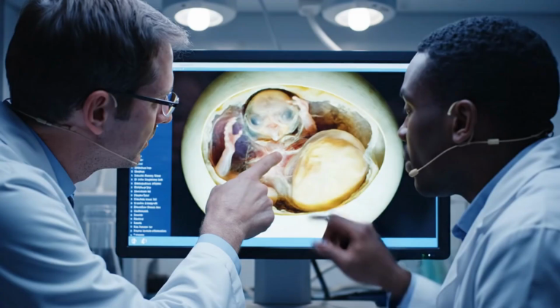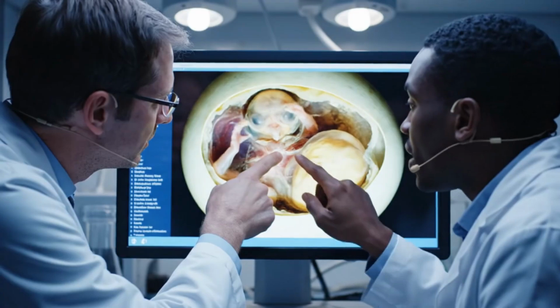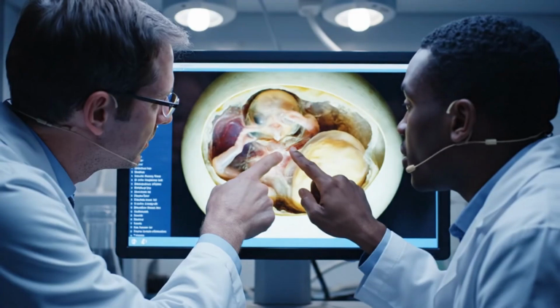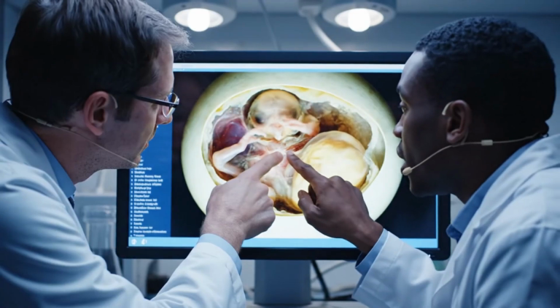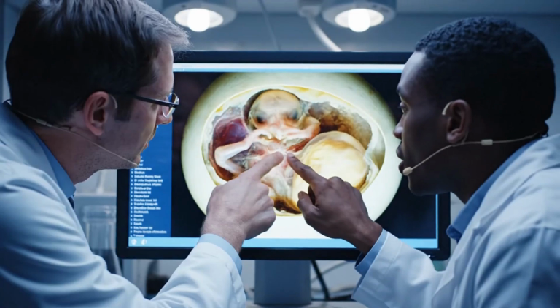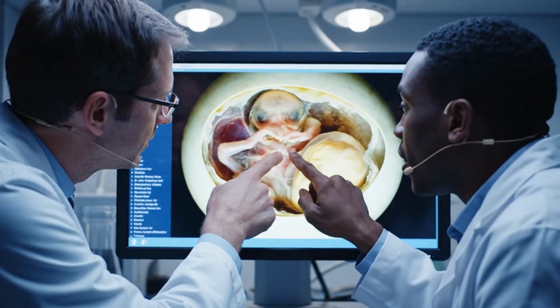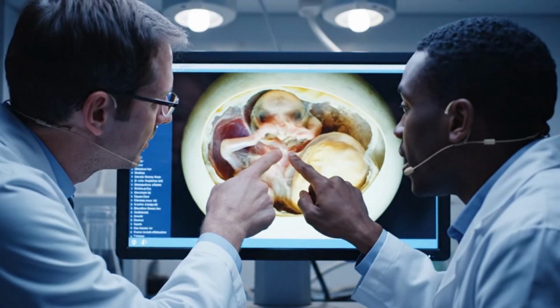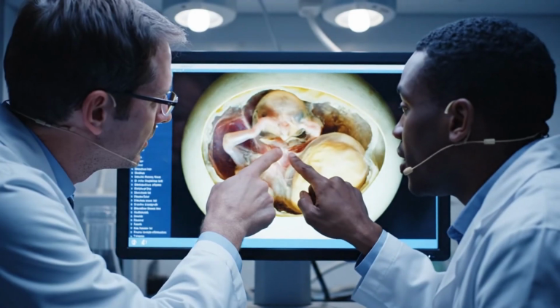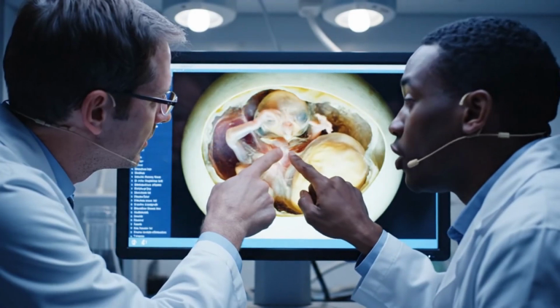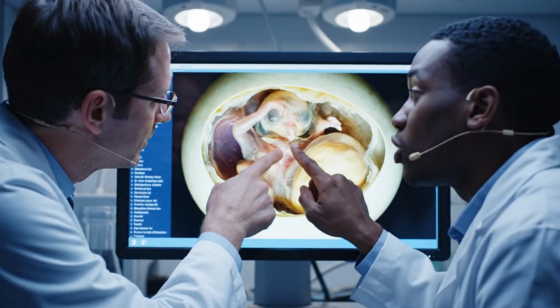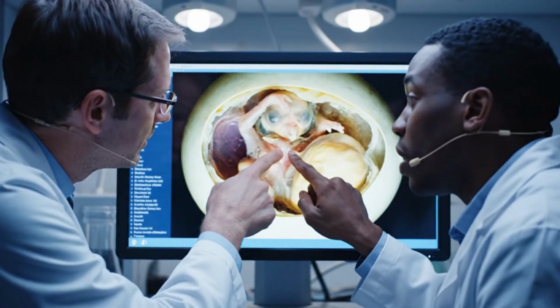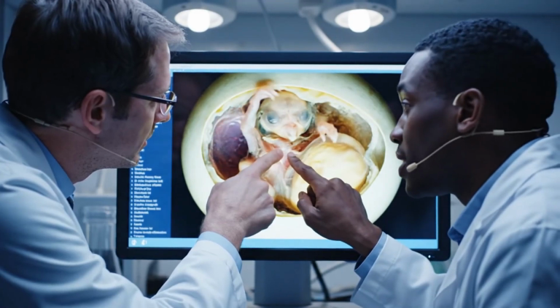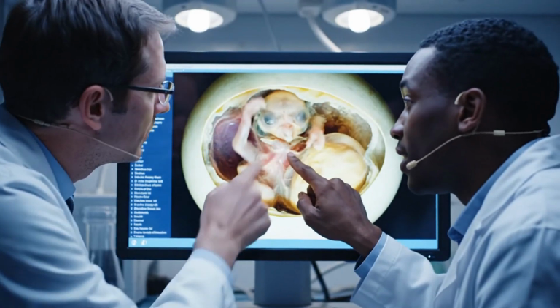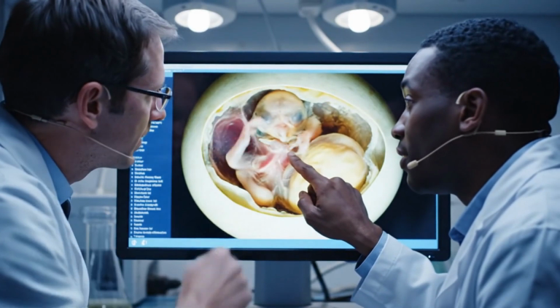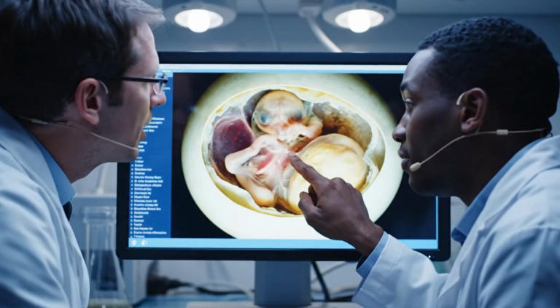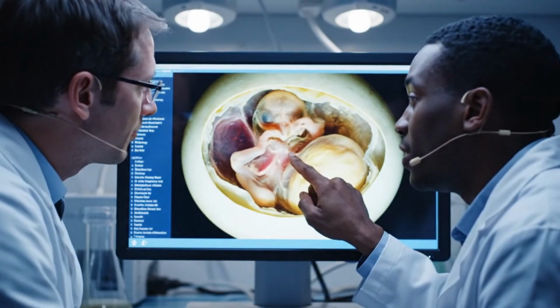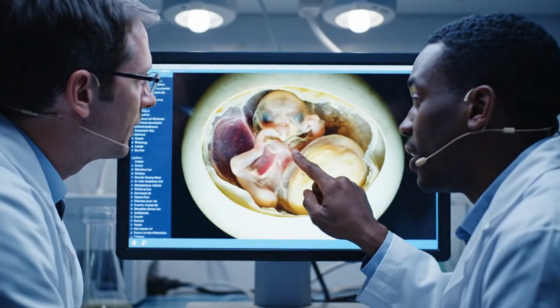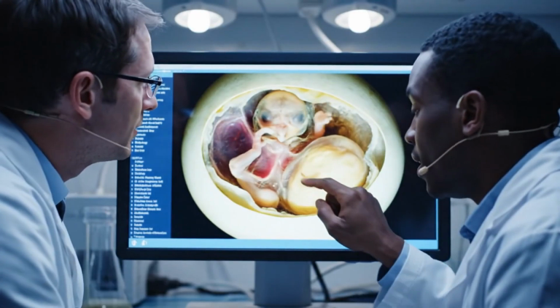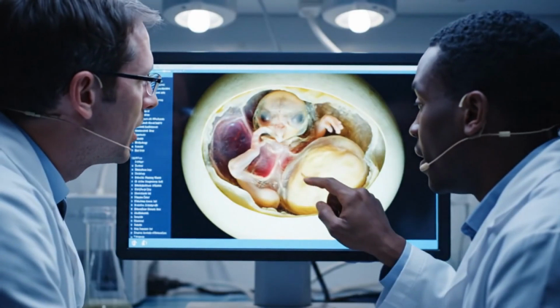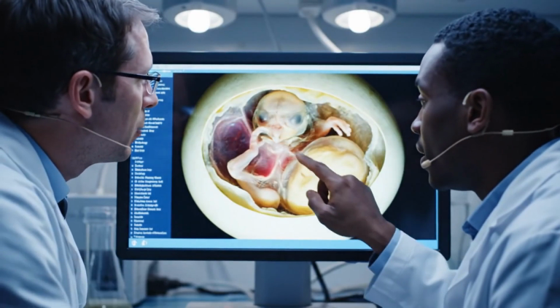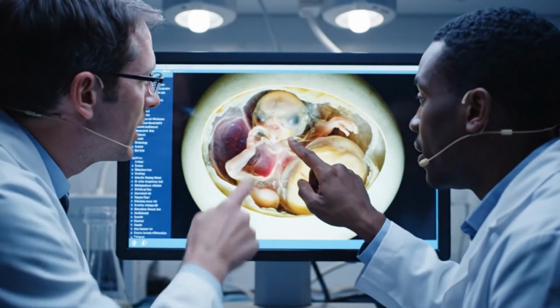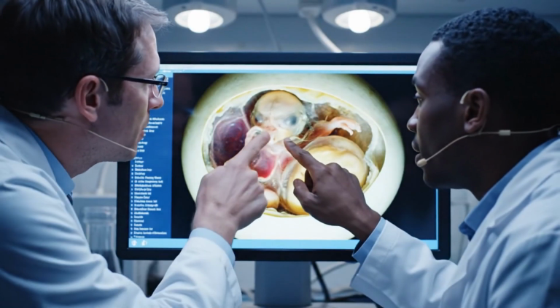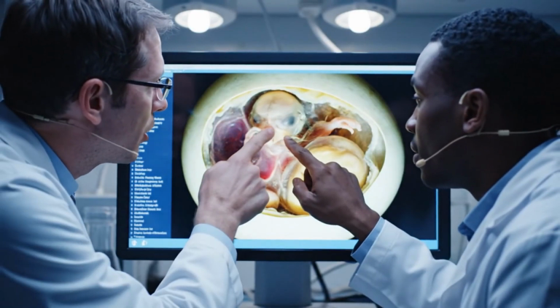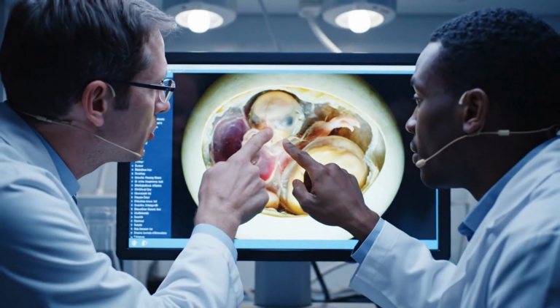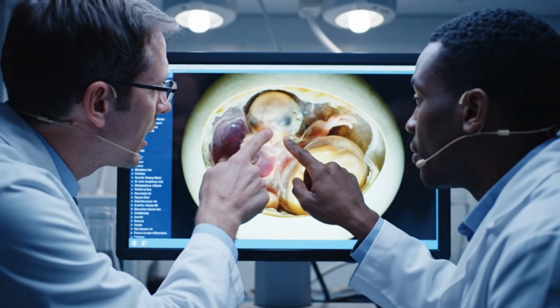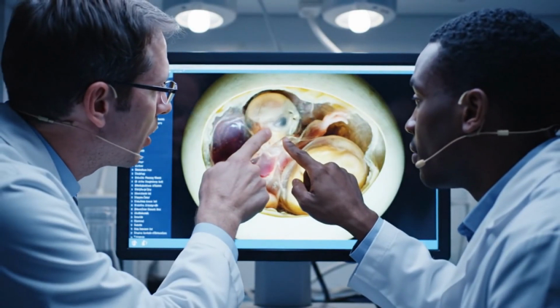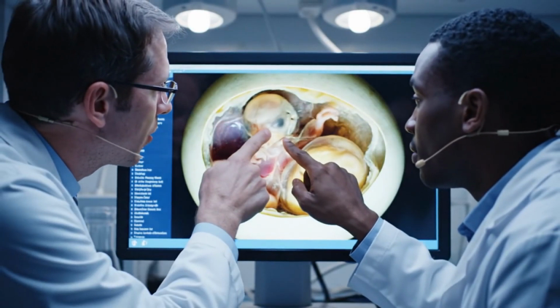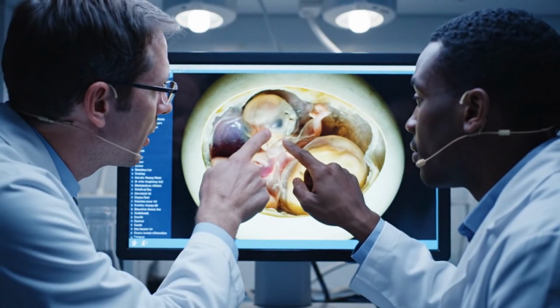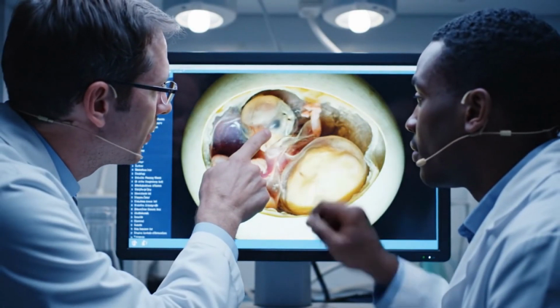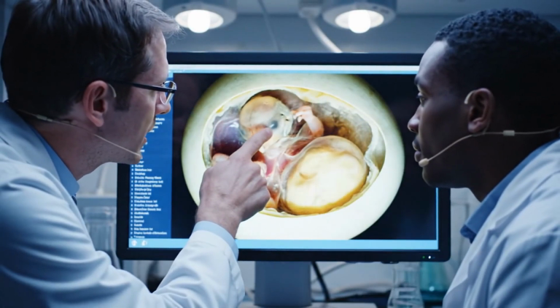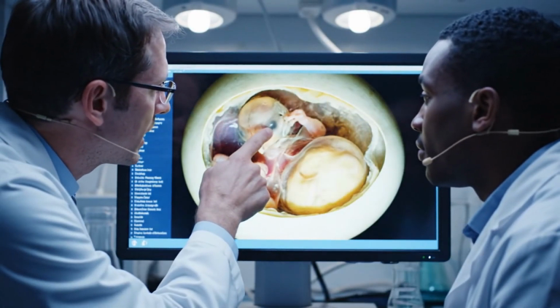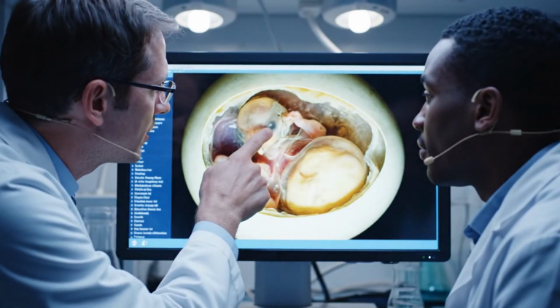The vascularization around the anterior looks promising. Agreed. We need to keep a close eye on the heart rate over the next cycle.